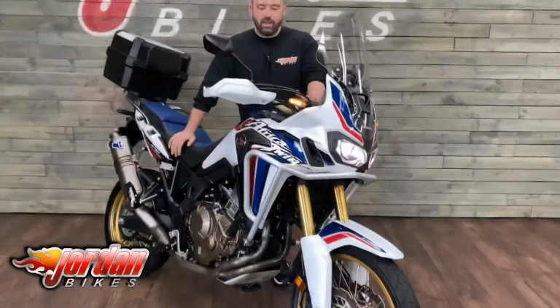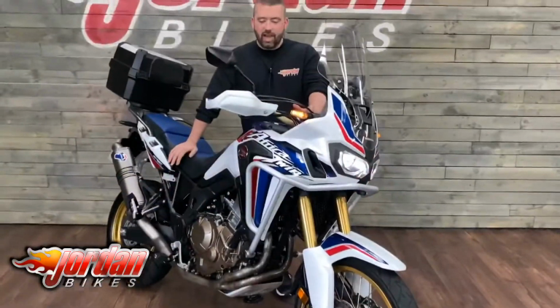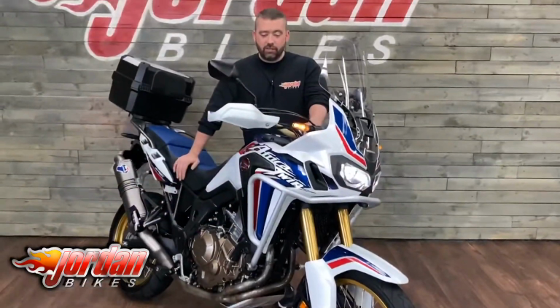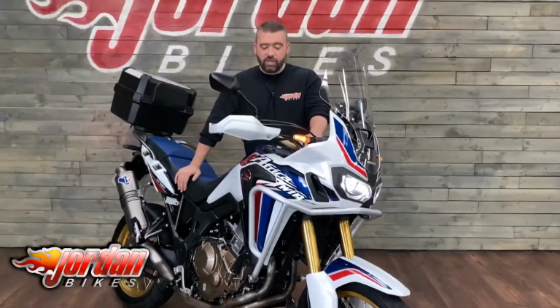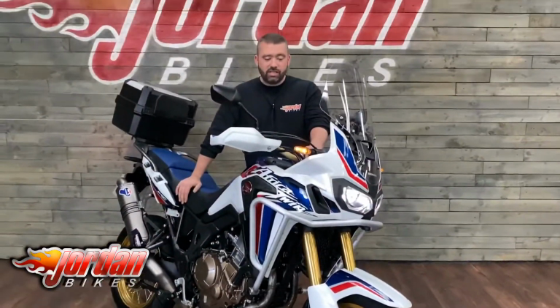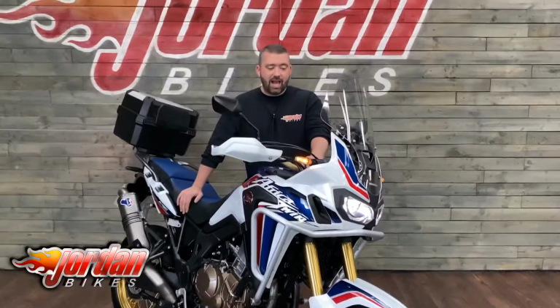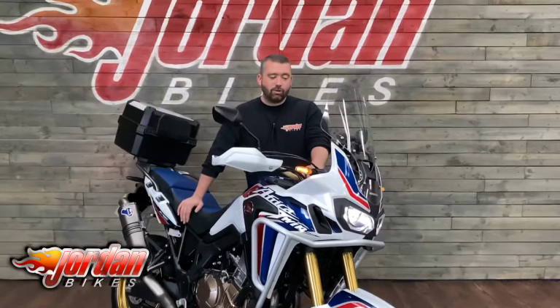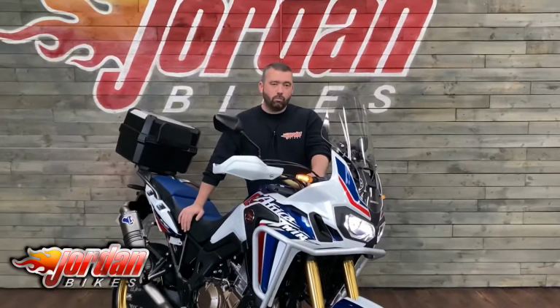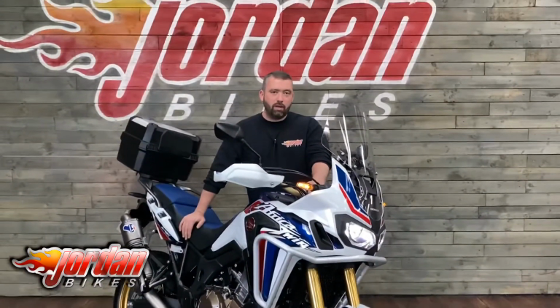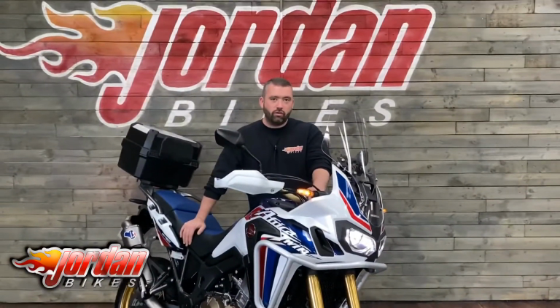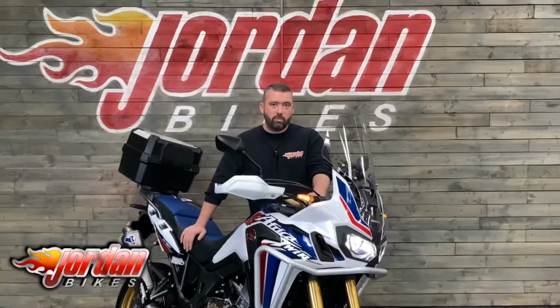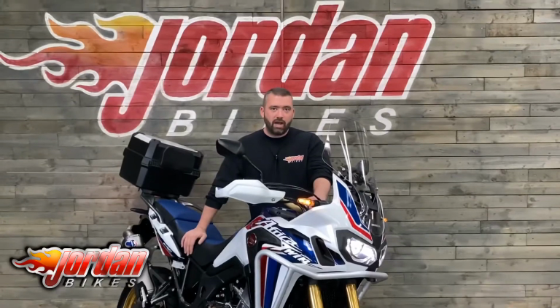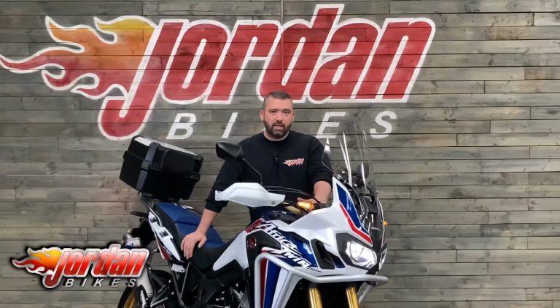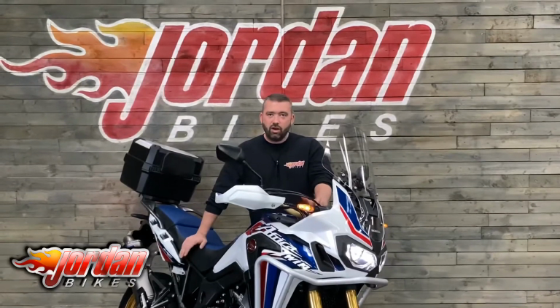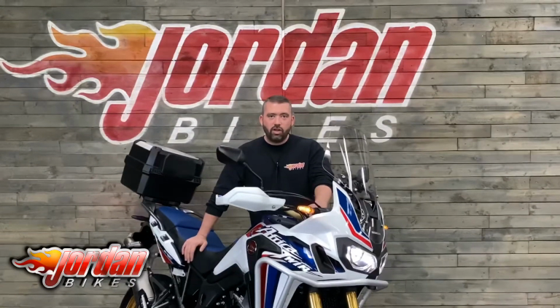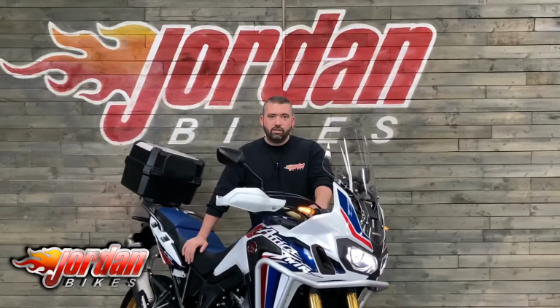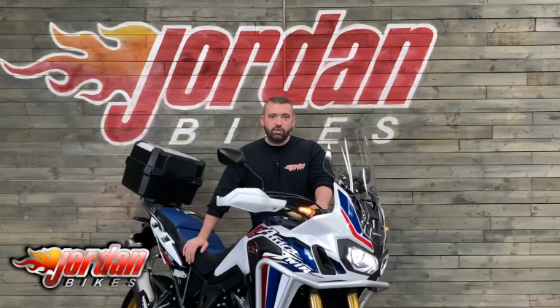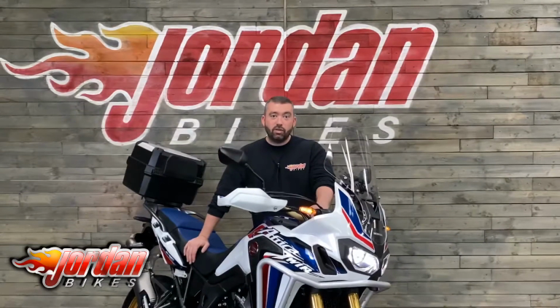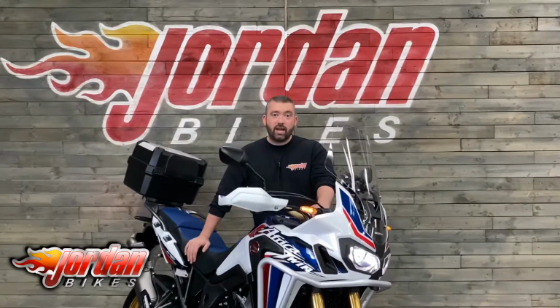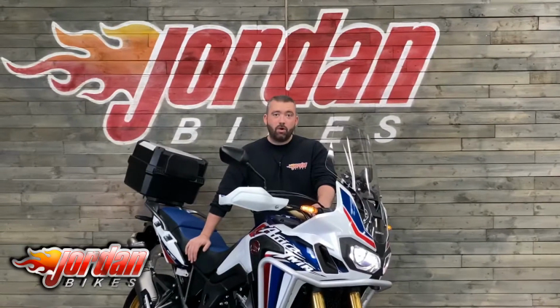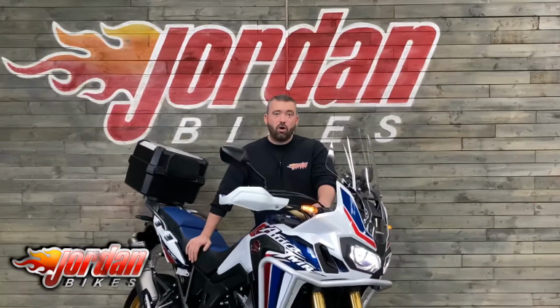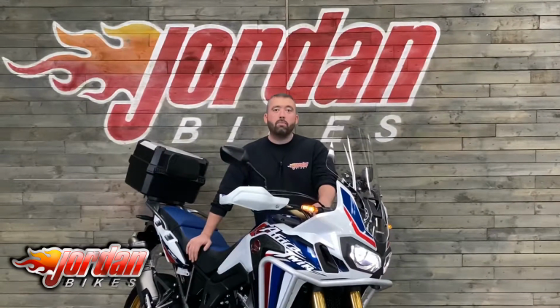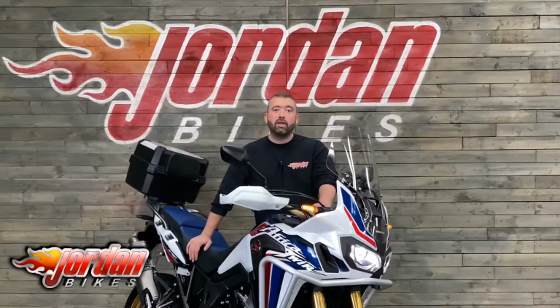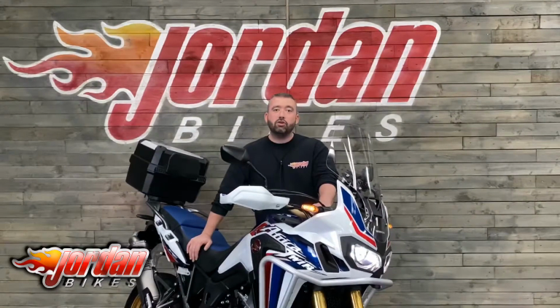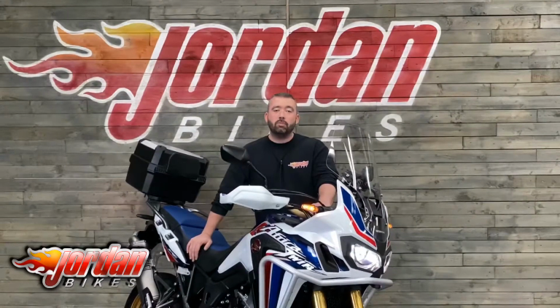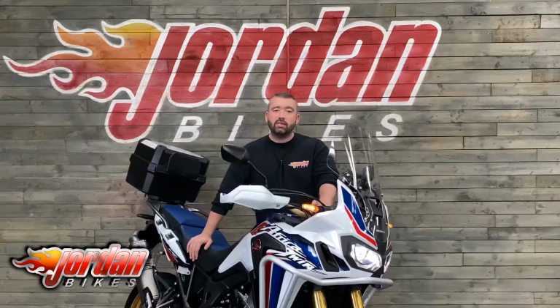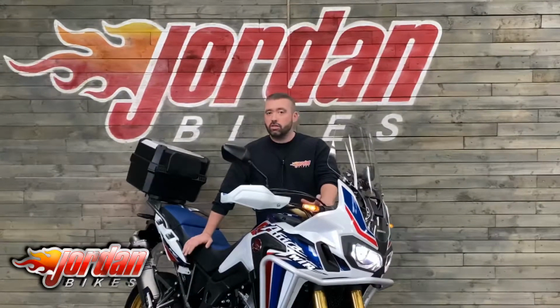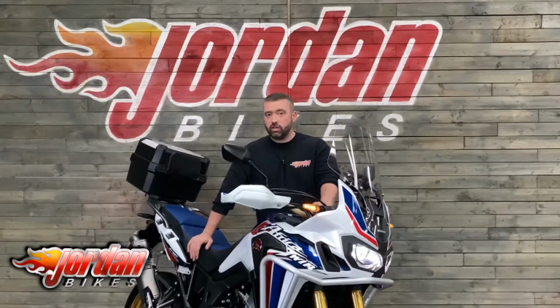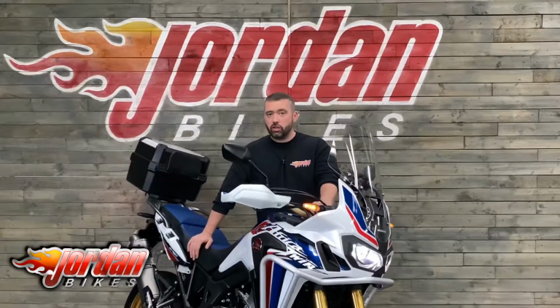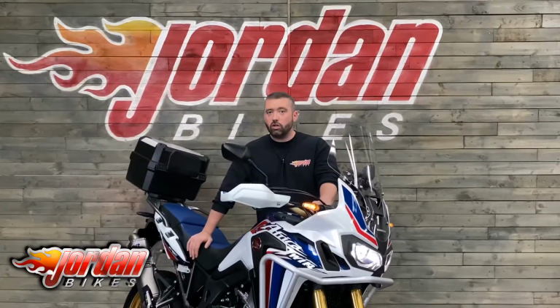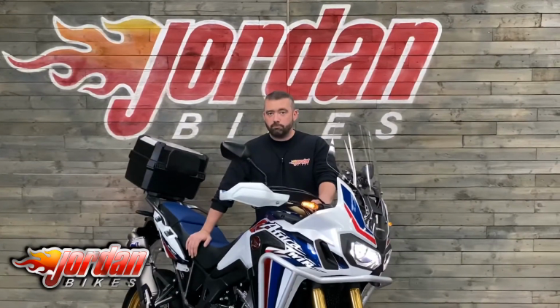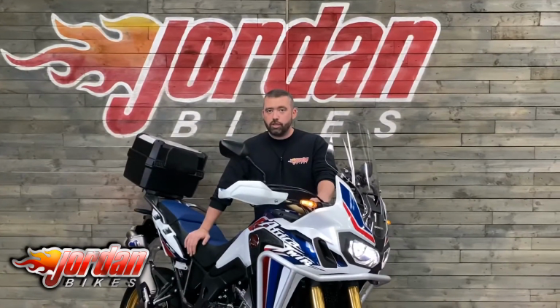Guys, you've seen this absolute belter of a bike. All you need to do is get it bought — pop down to Willie Jordan Bikes, just give us a call. Cheers.